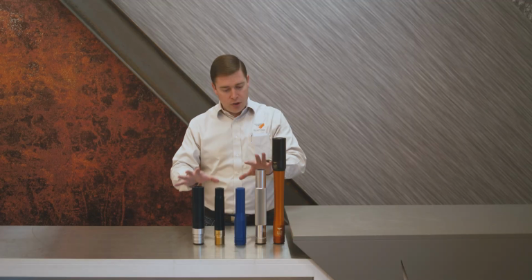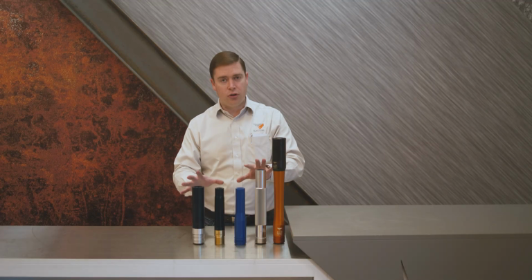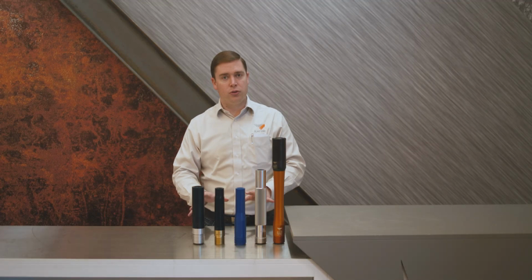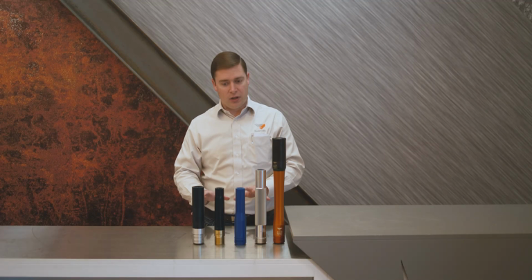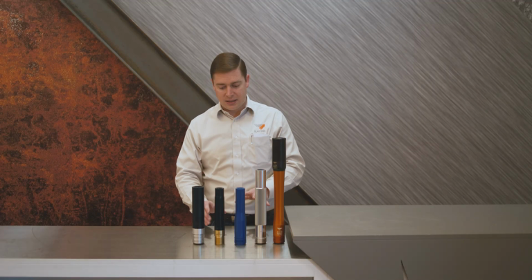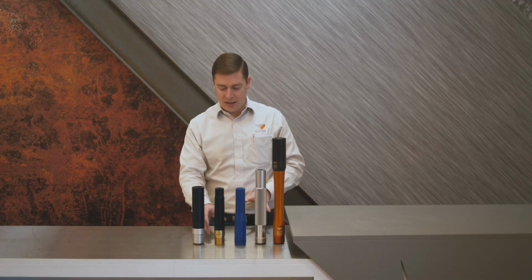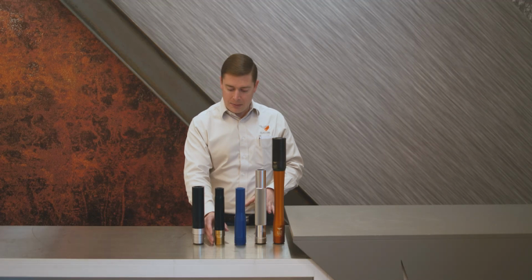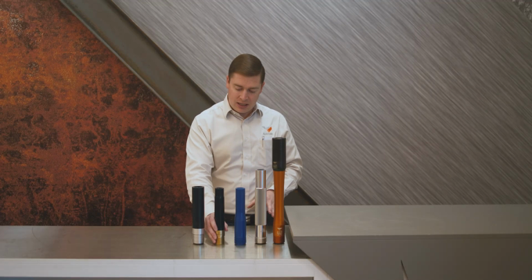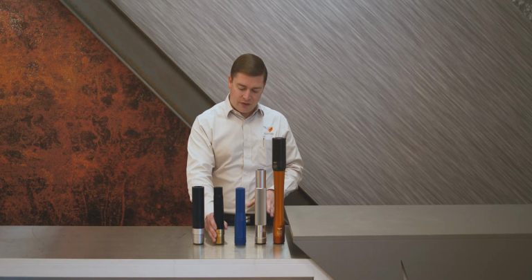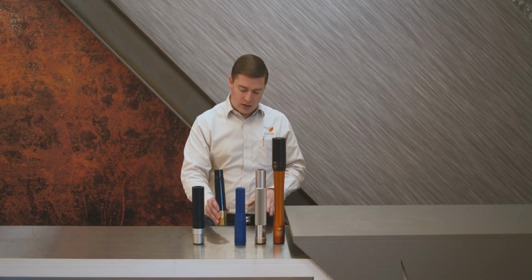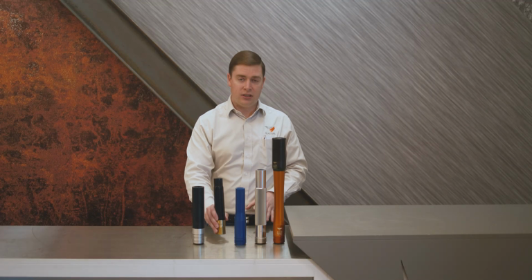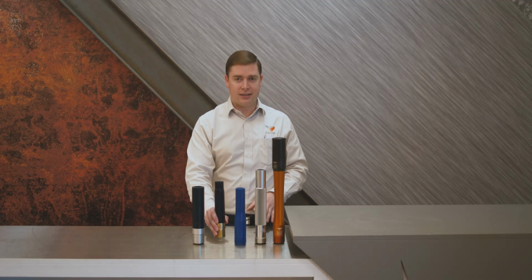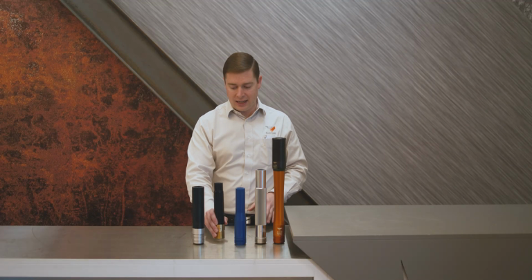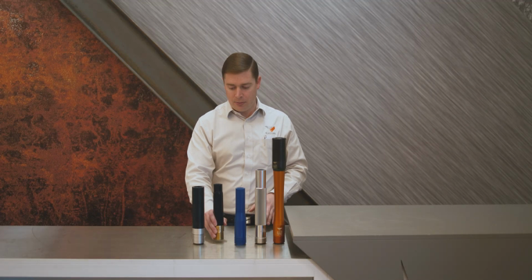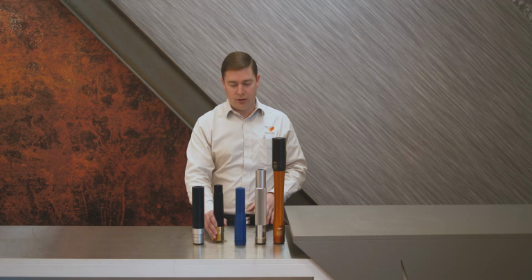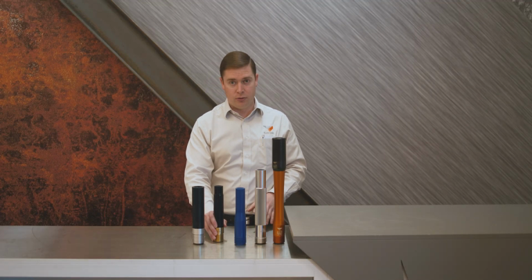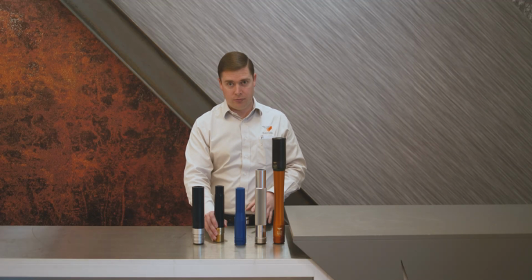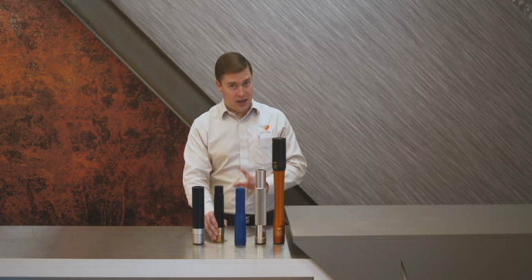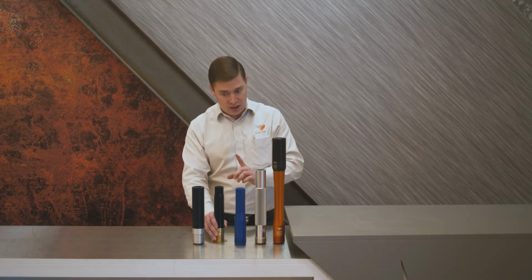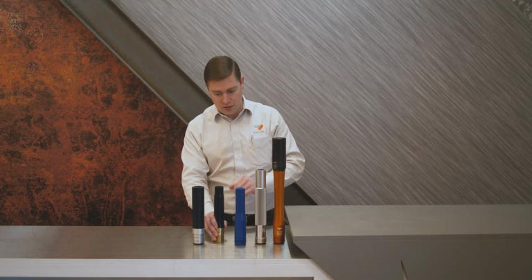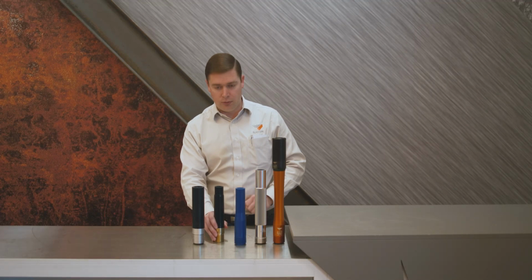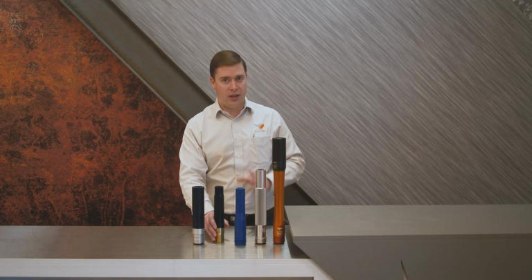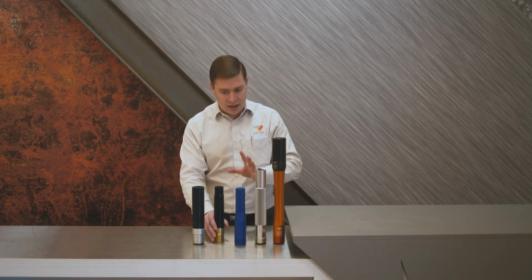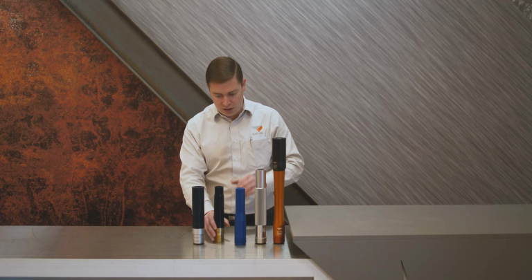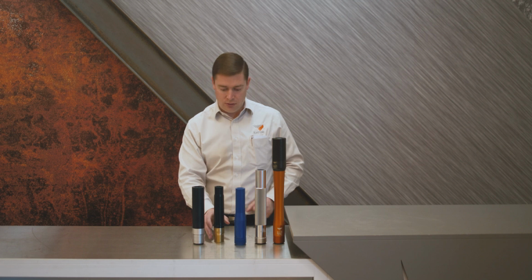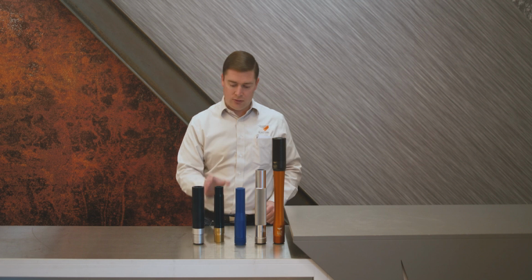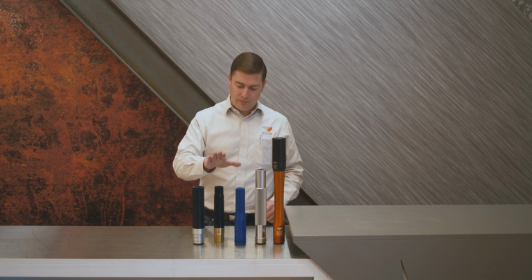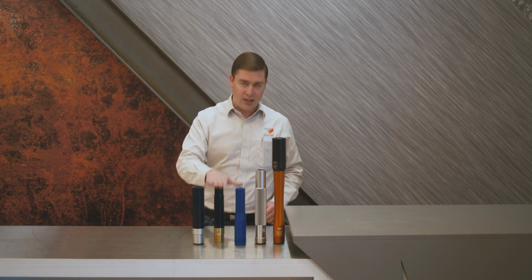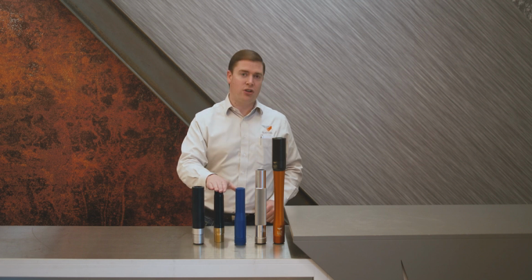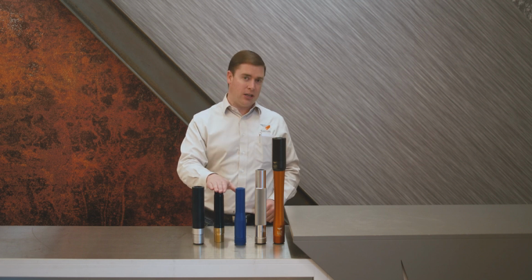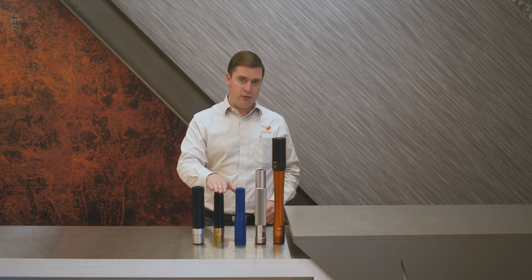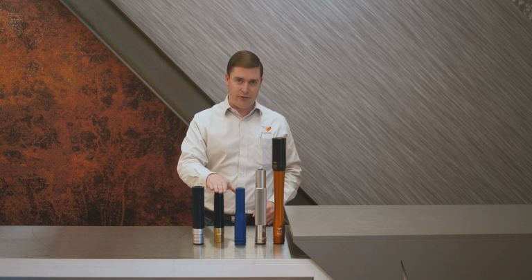Most nozzles last about the same, except for the tungsten carbide nozzle — the heaviest nozzle and the hardest to use — which is only about 250 hours.